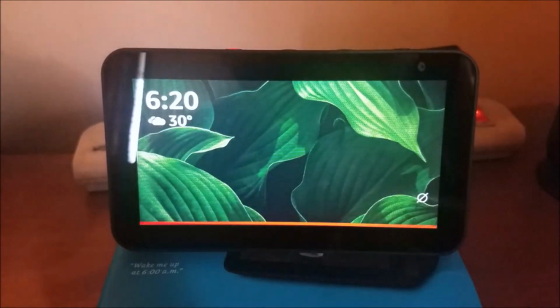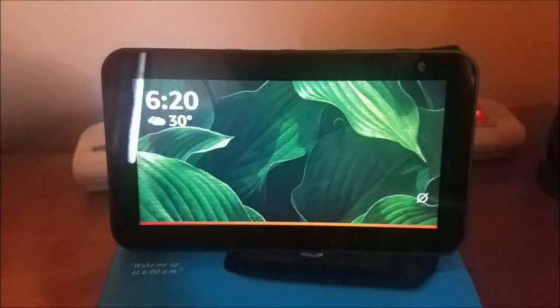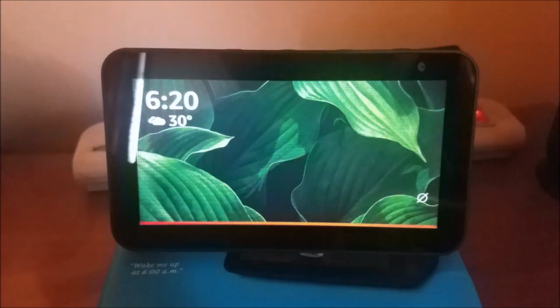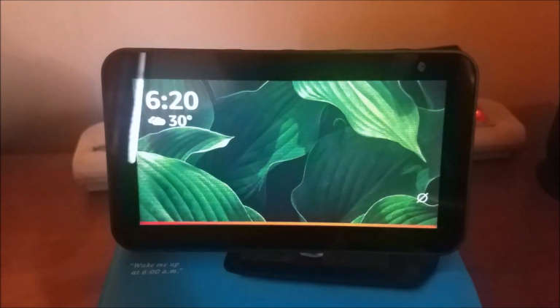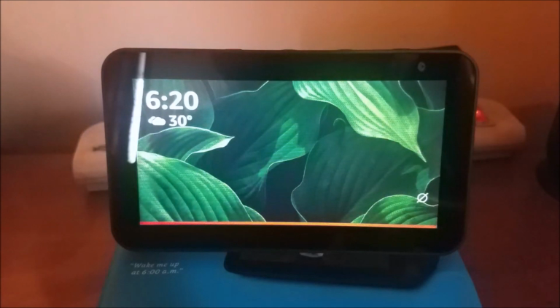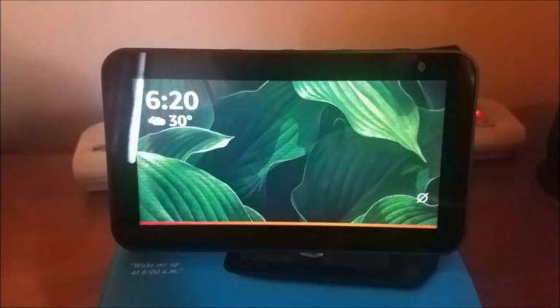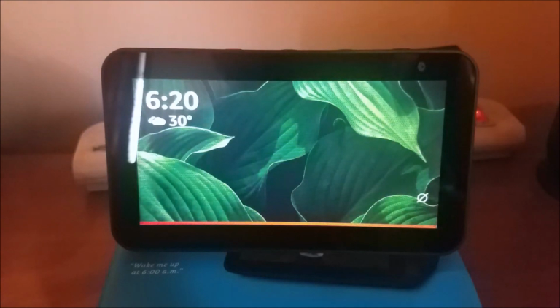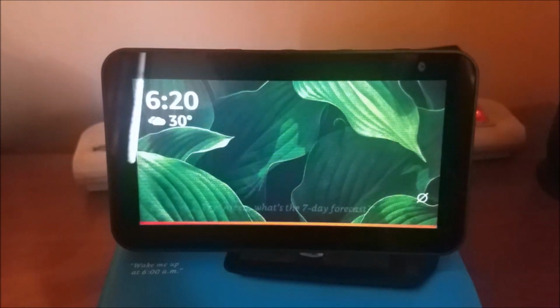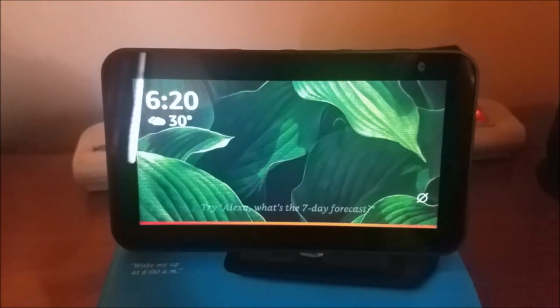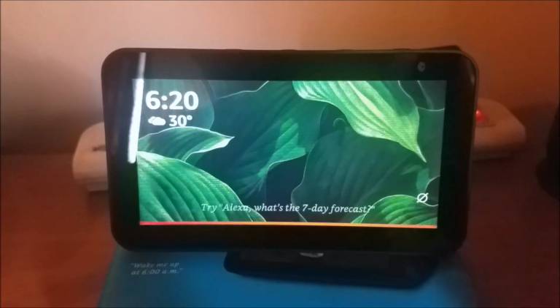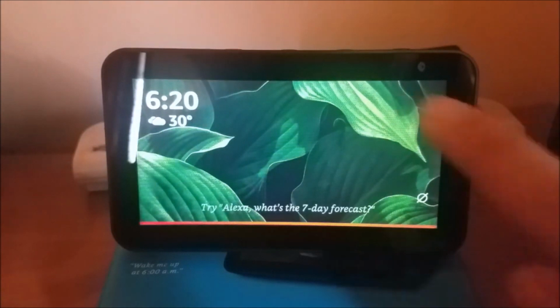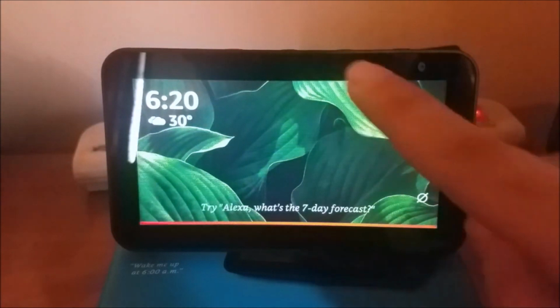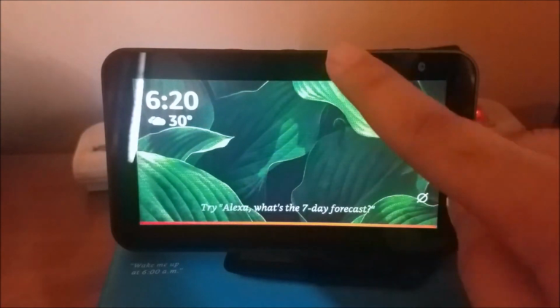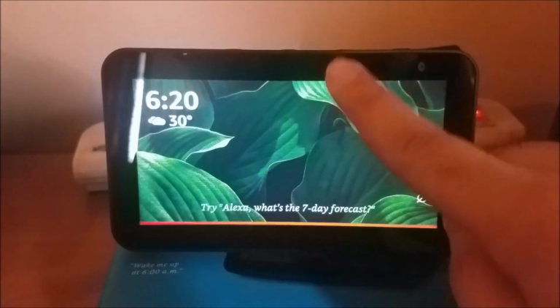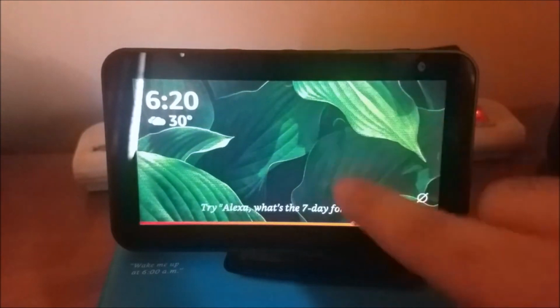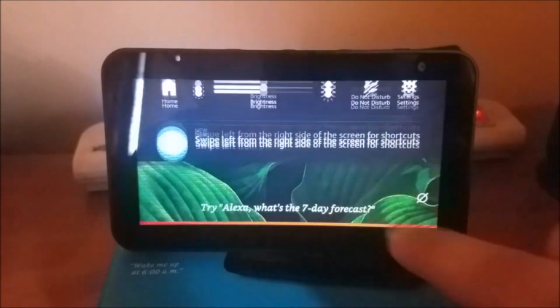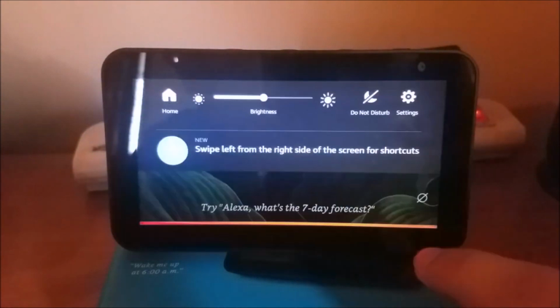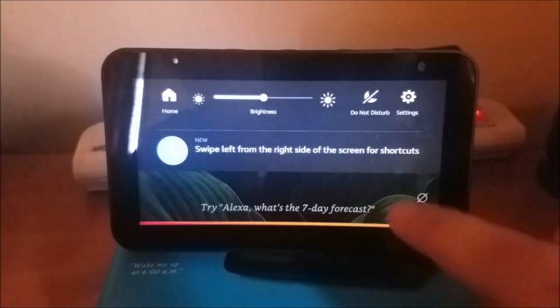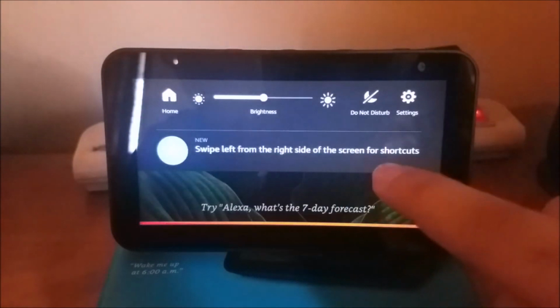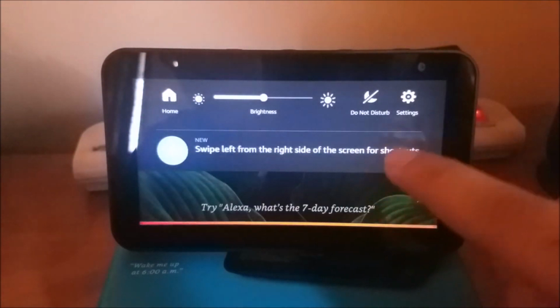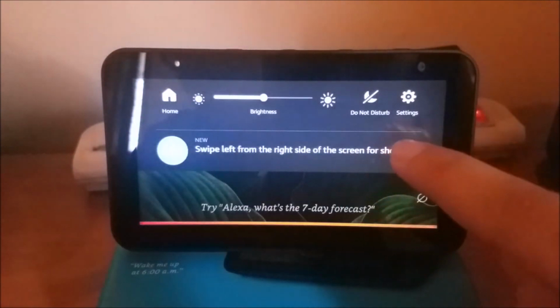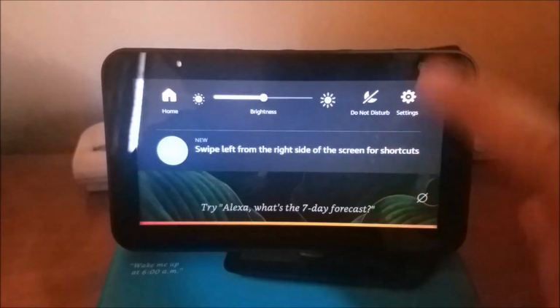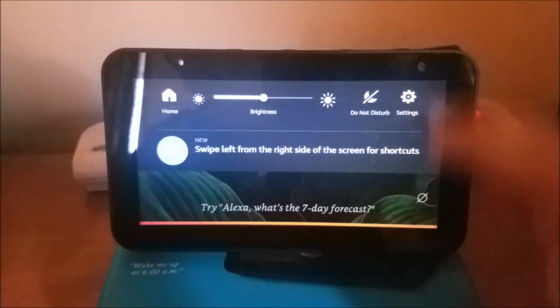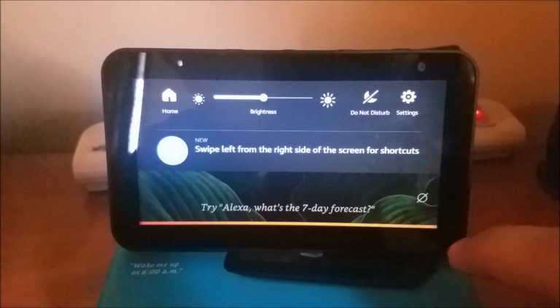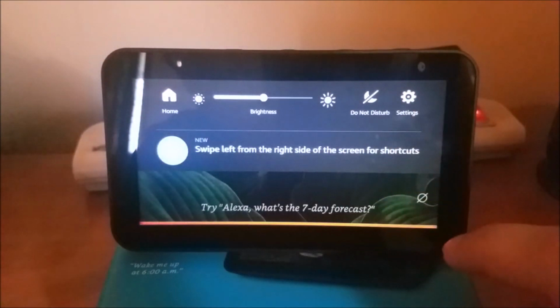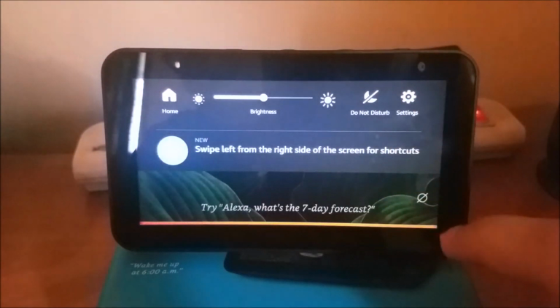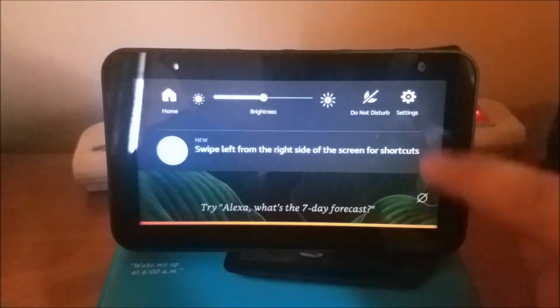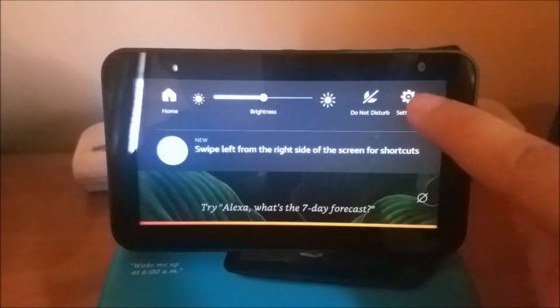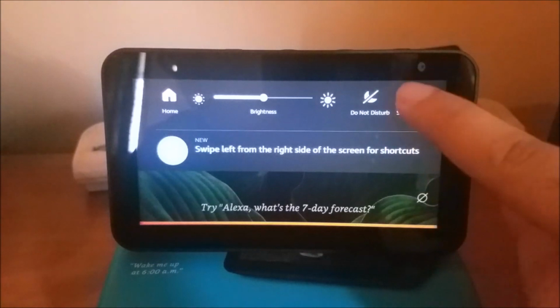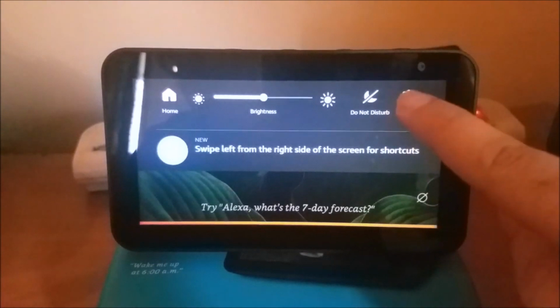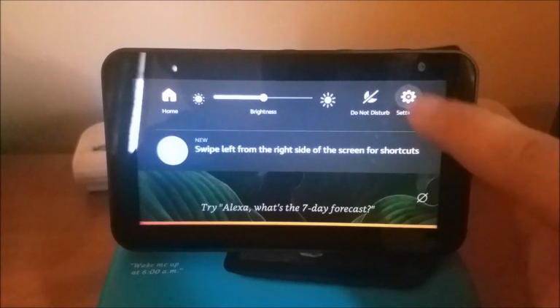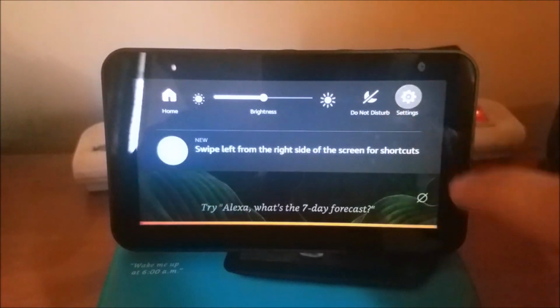First up, you want to navigate to the settings option on your Echo Show 5. Swipe down on your screen and click on settings.